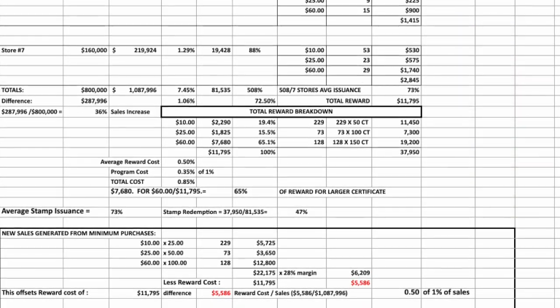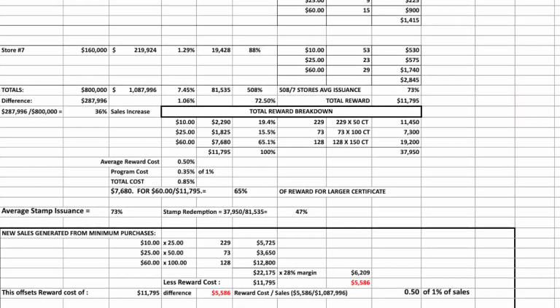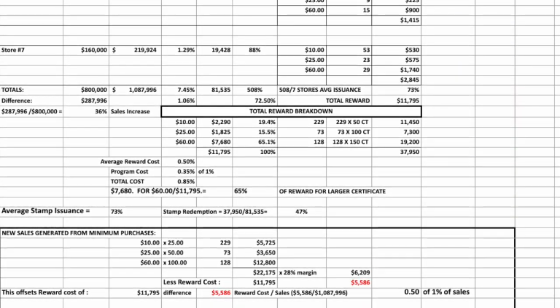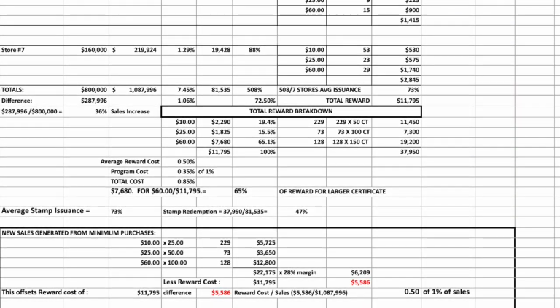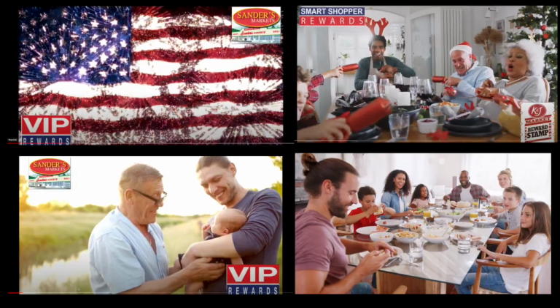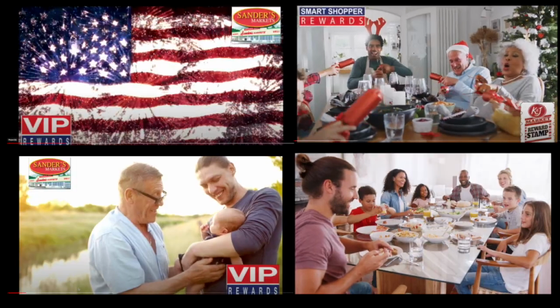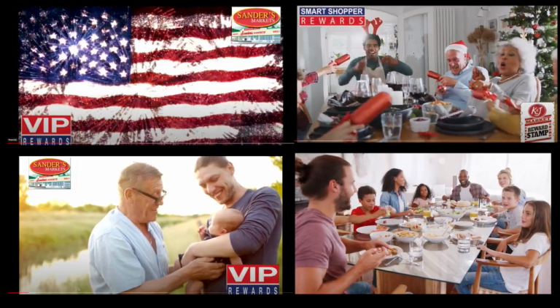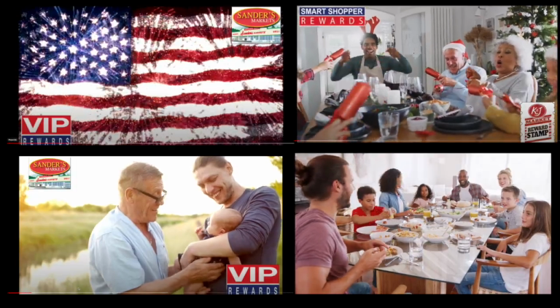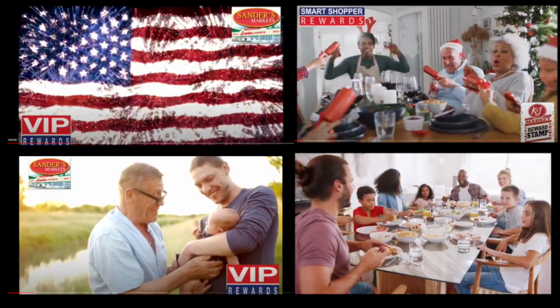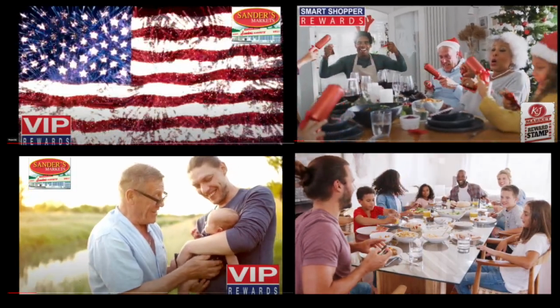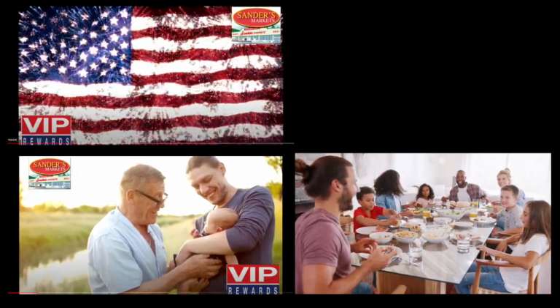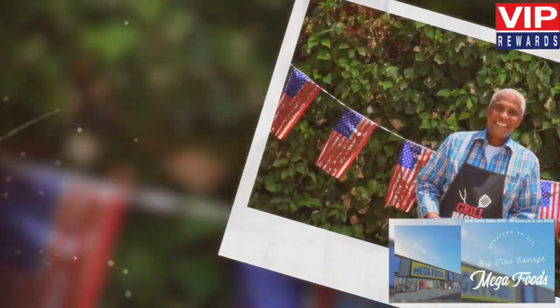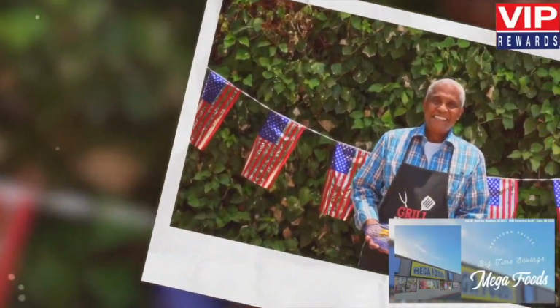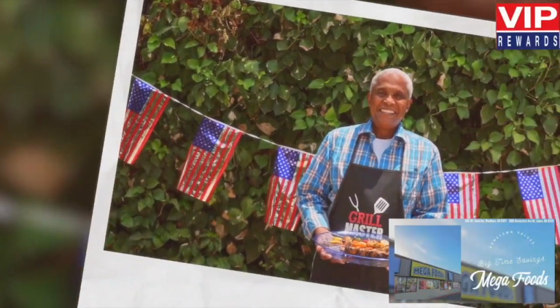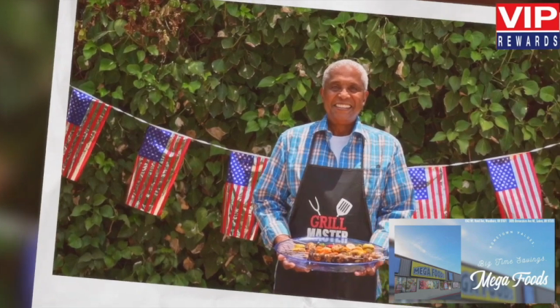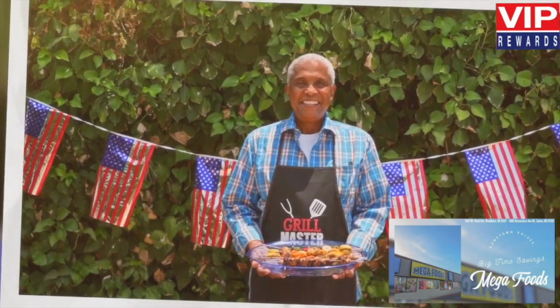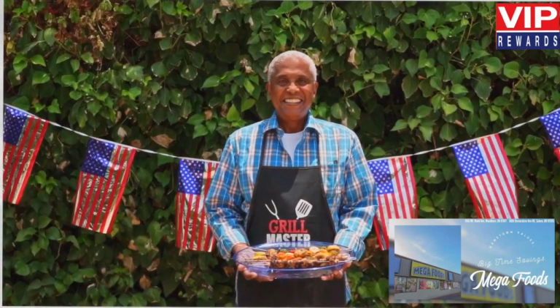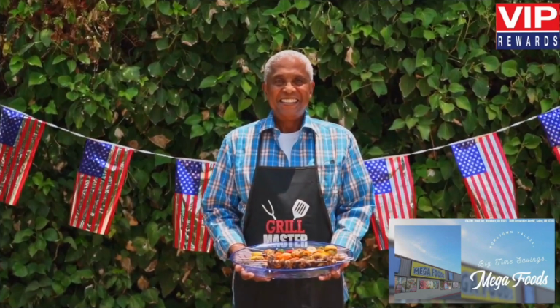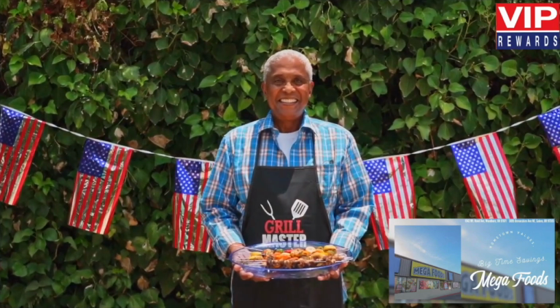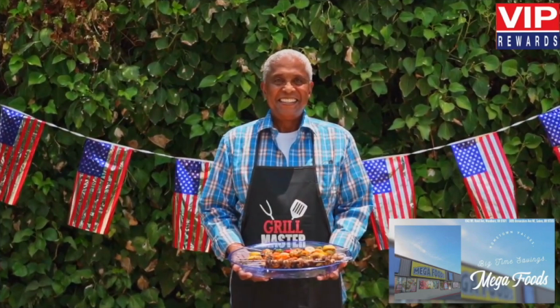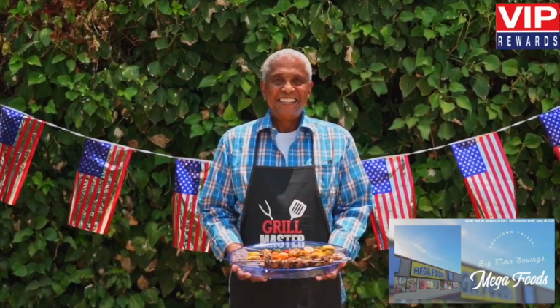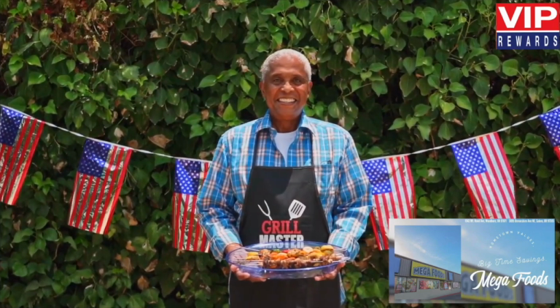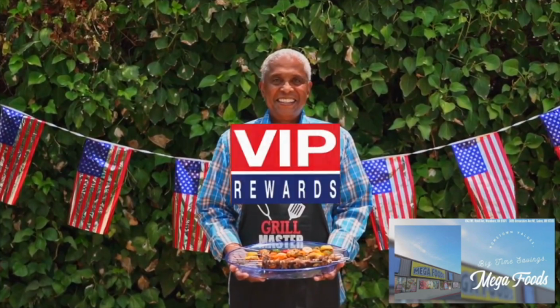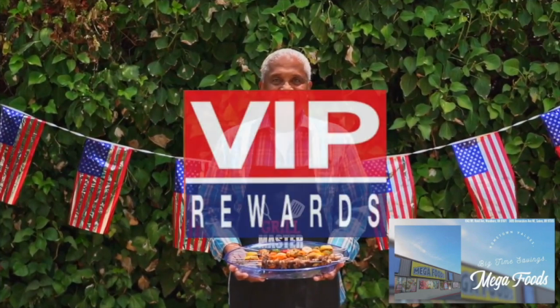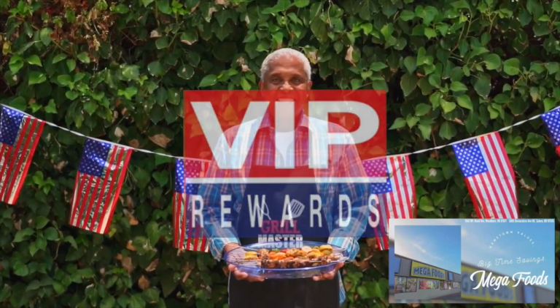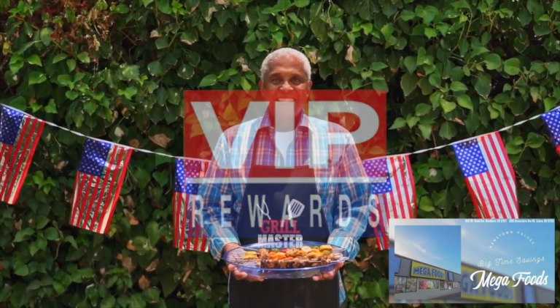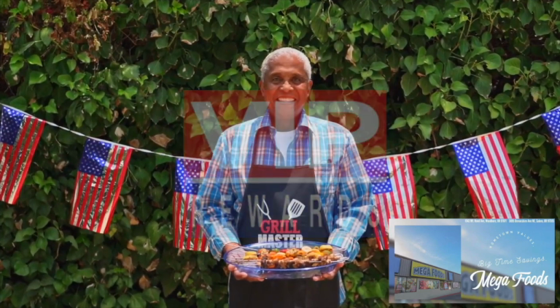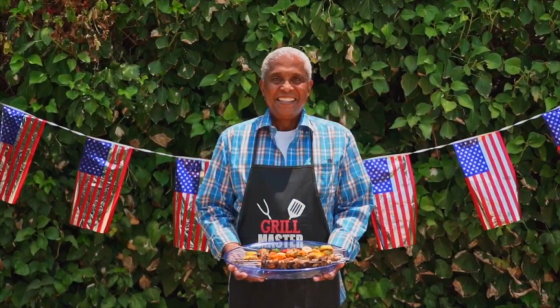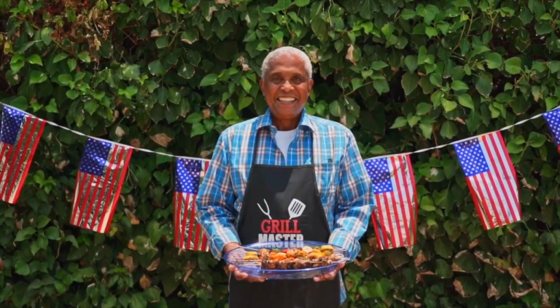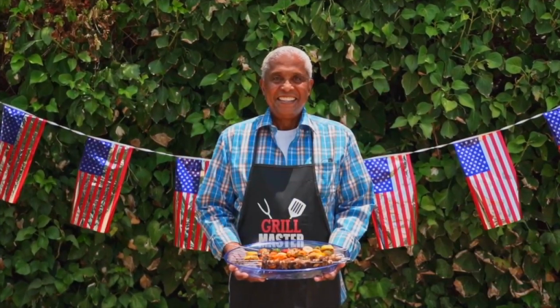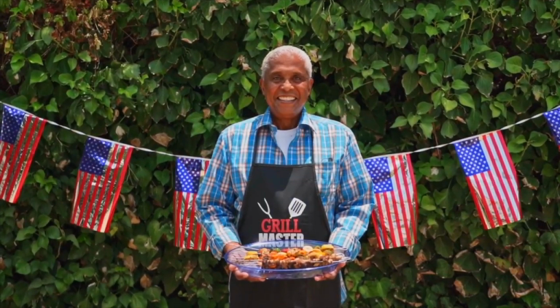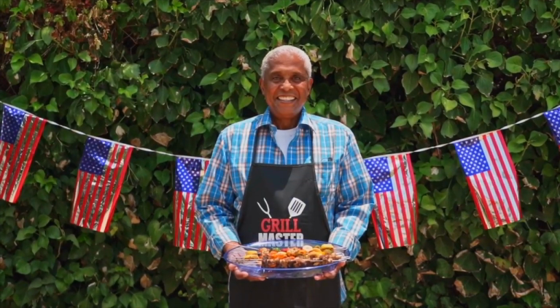Social media support includes monthly and special event videos.